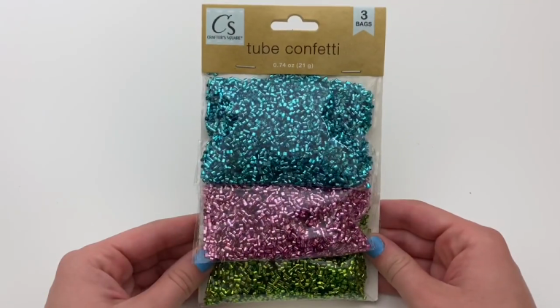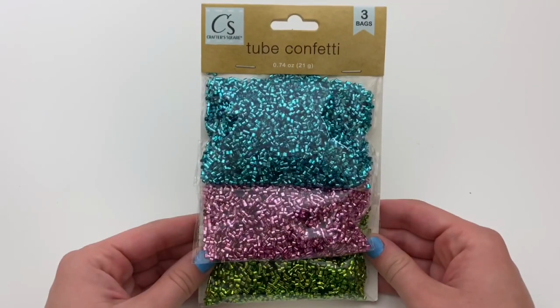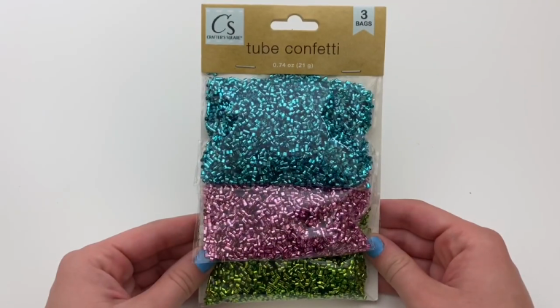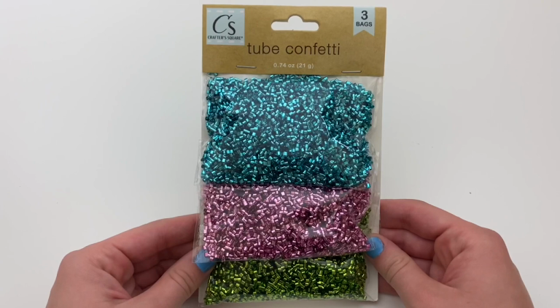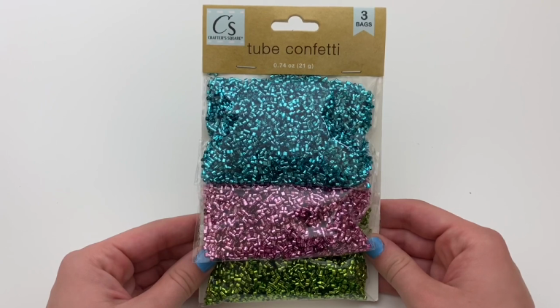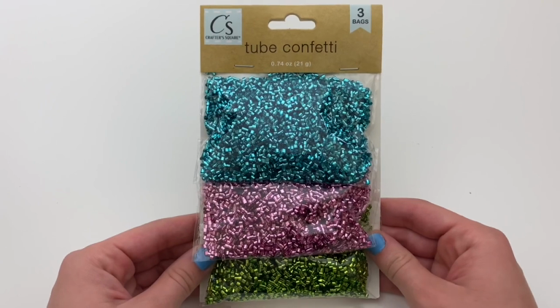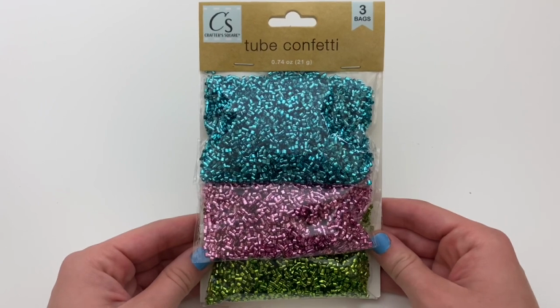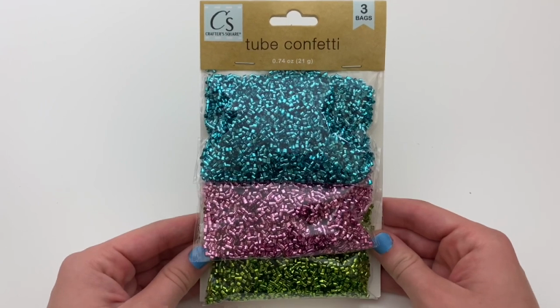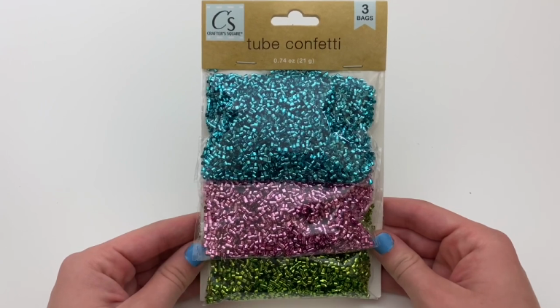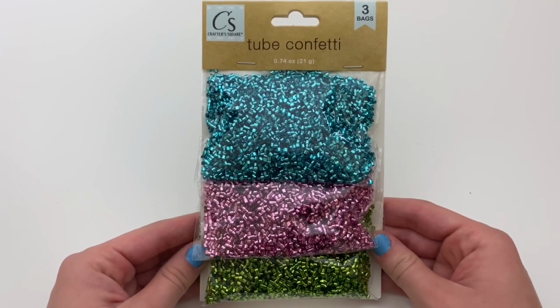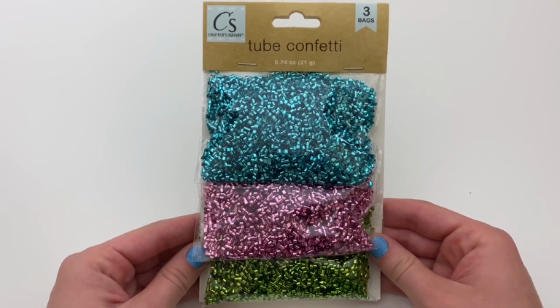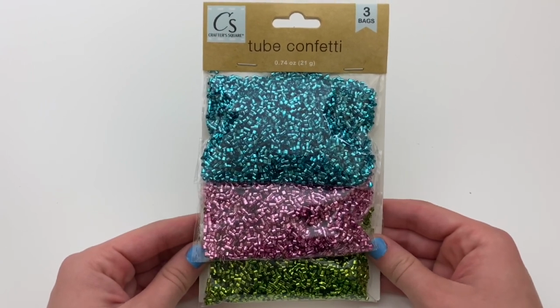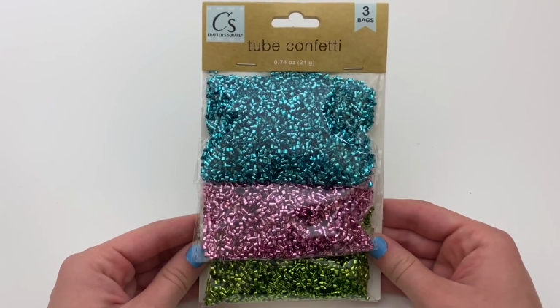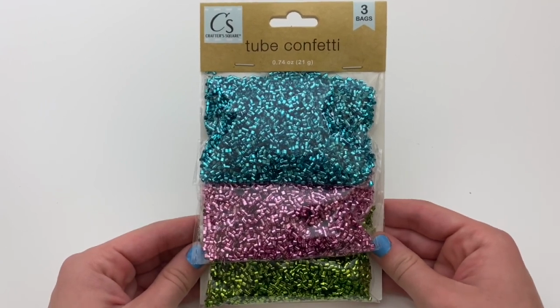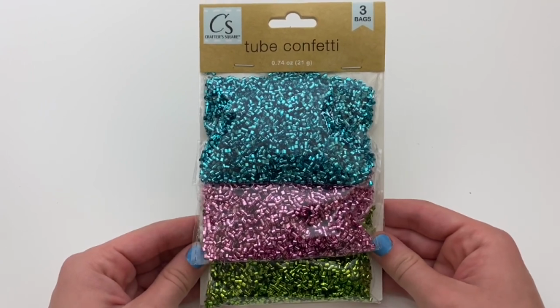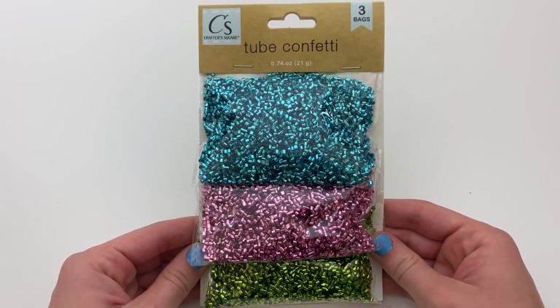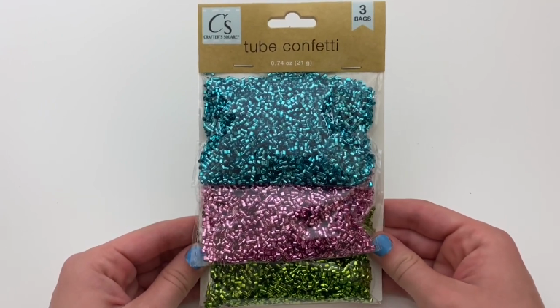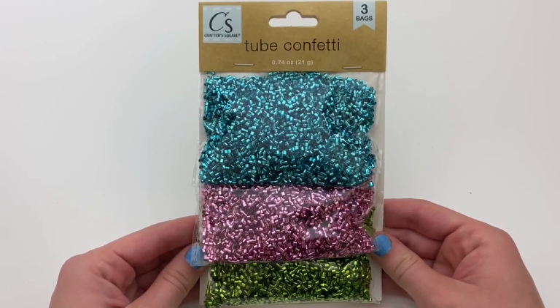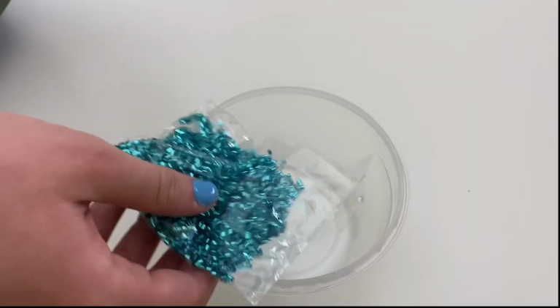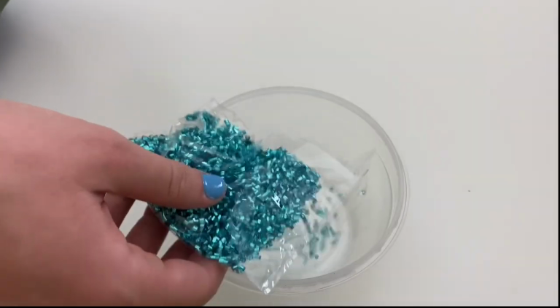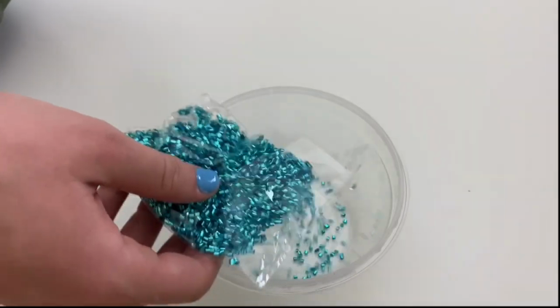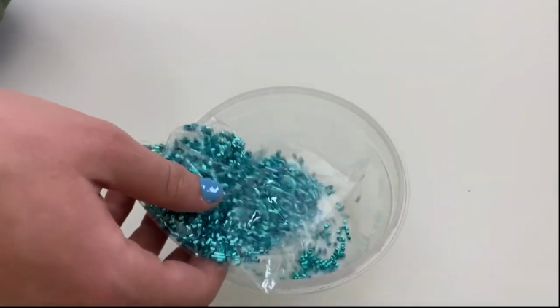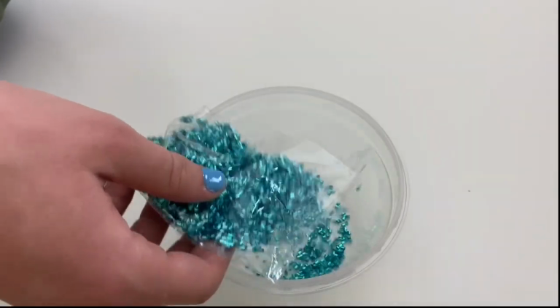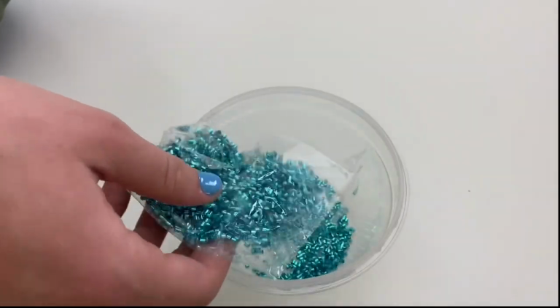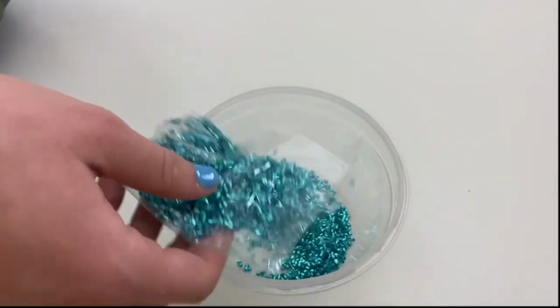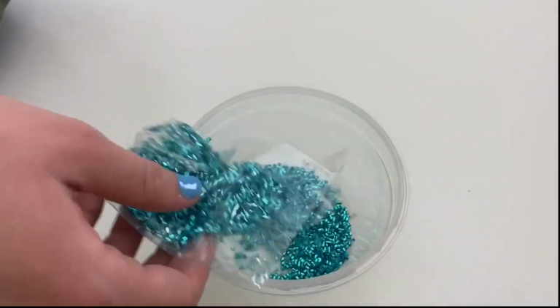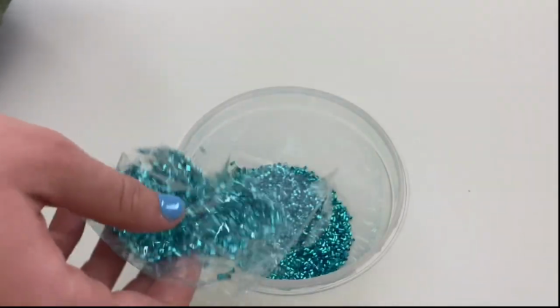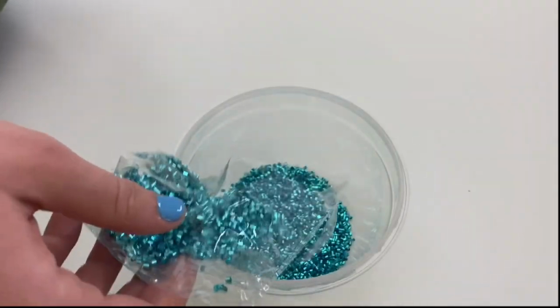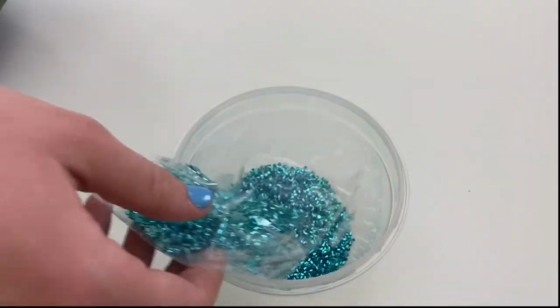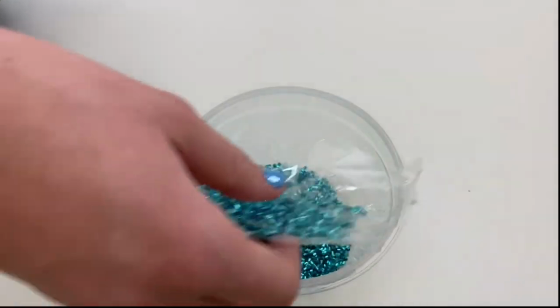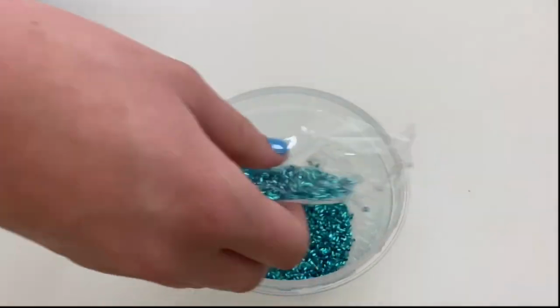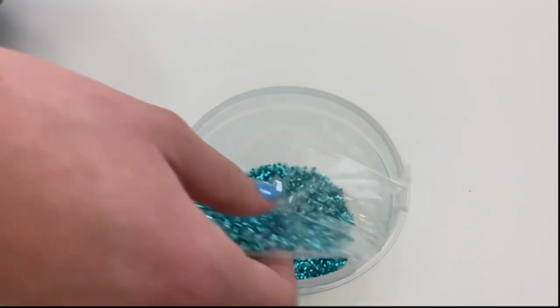Now to change up the texture of the slime, I'm going to mix in some tube confetti to make the slime nice and crunchy.